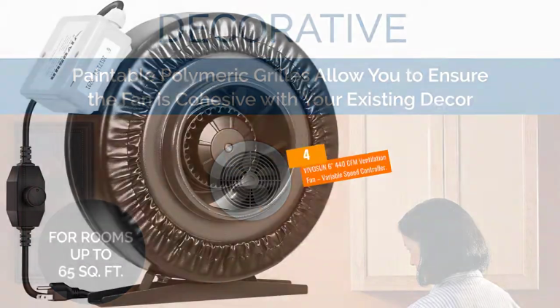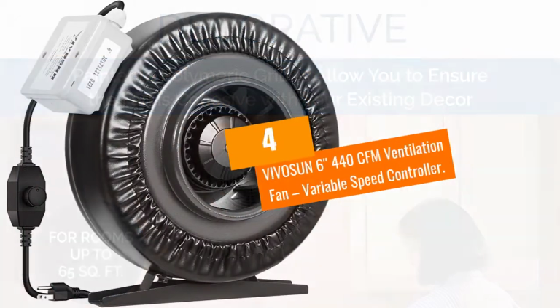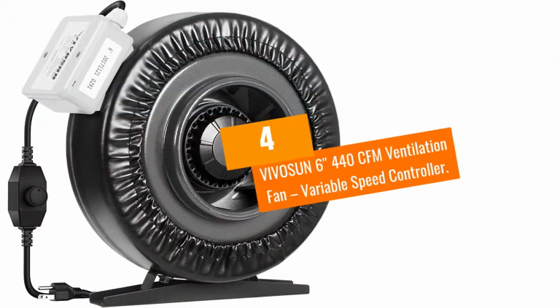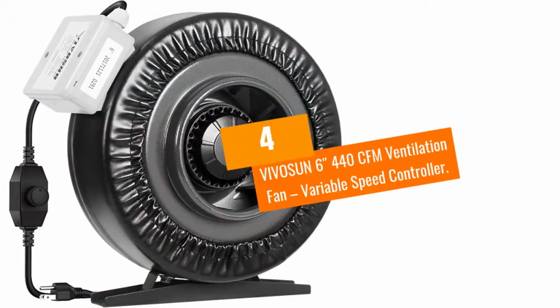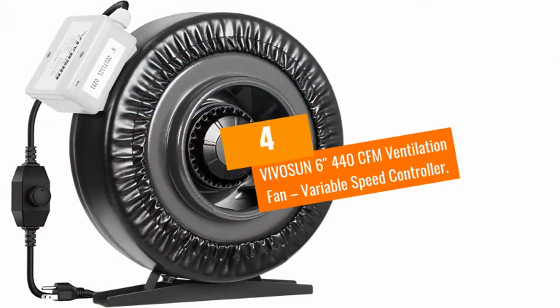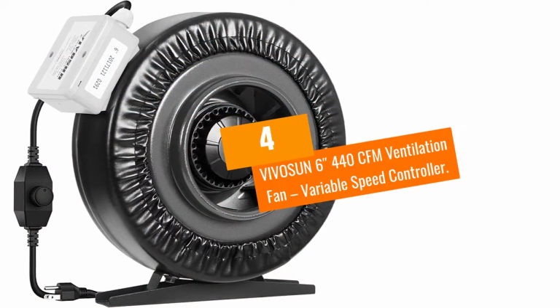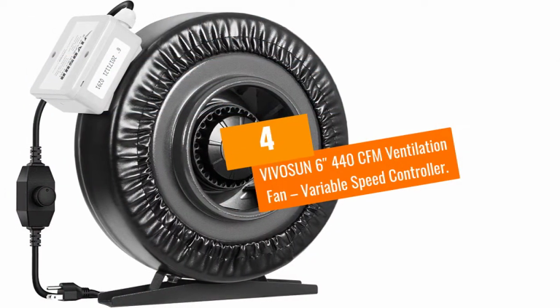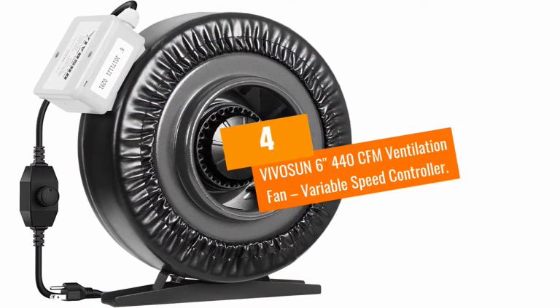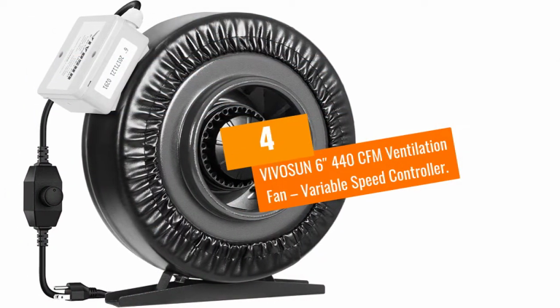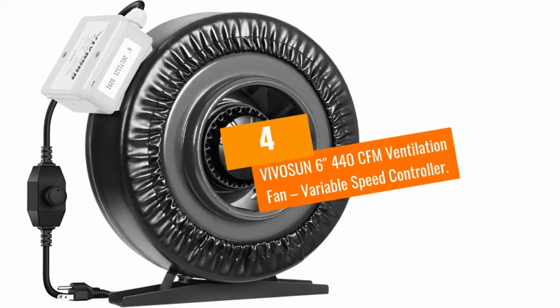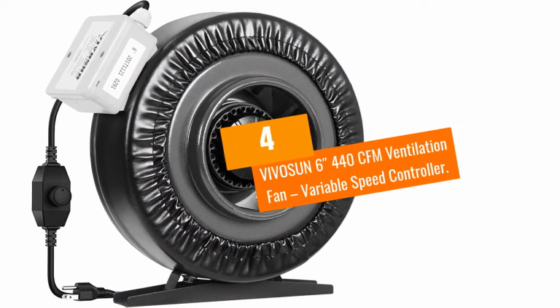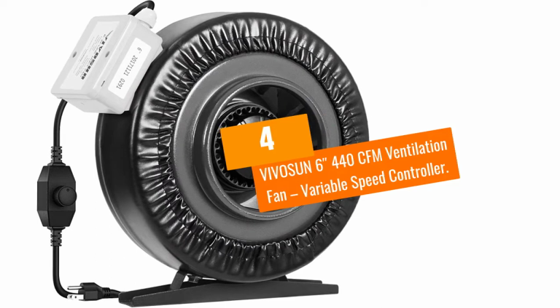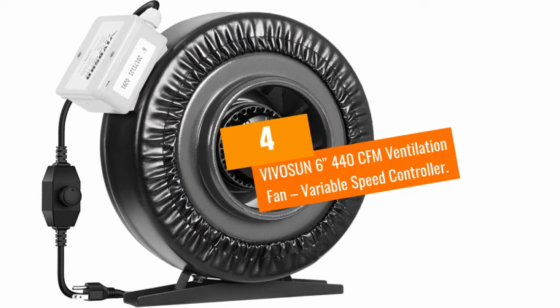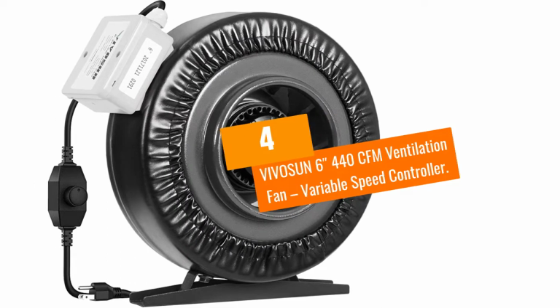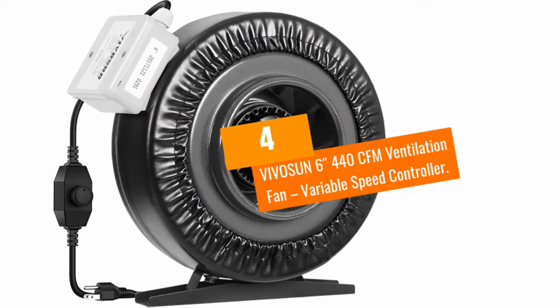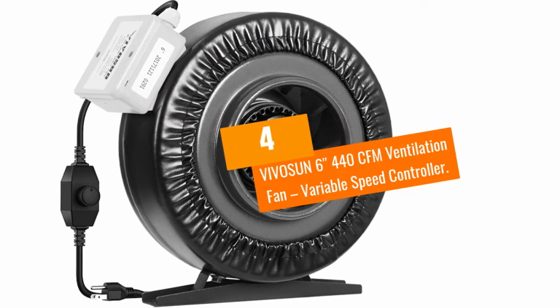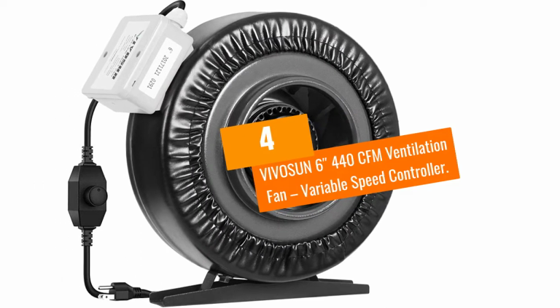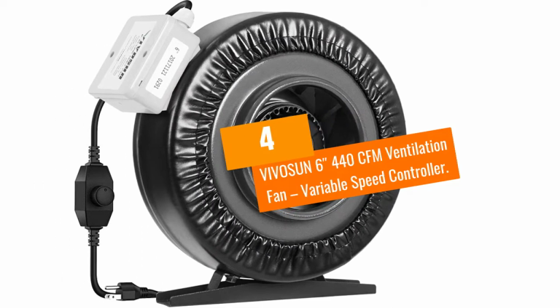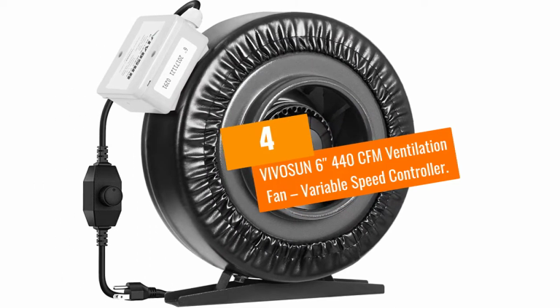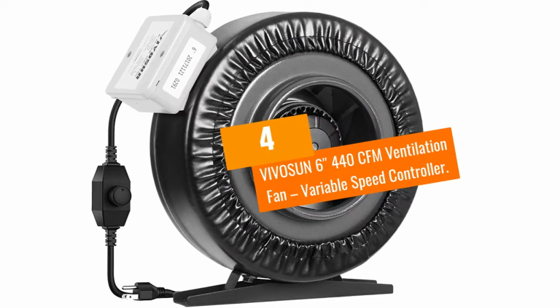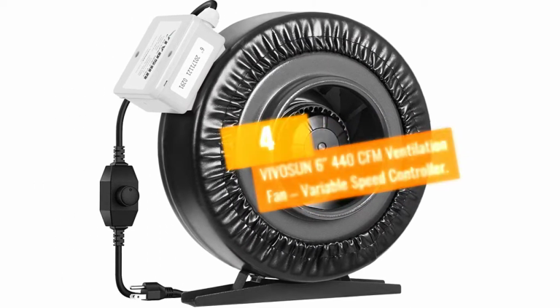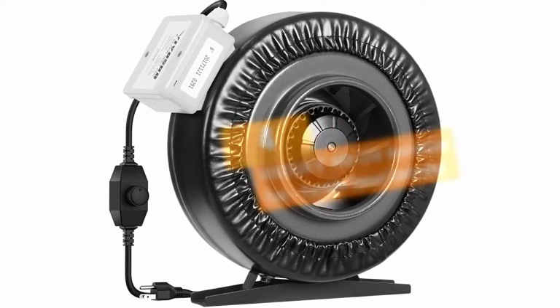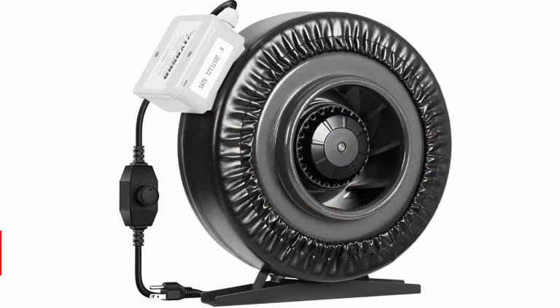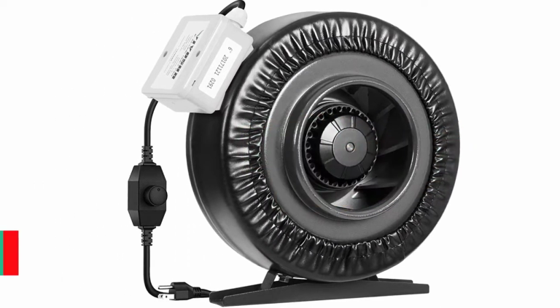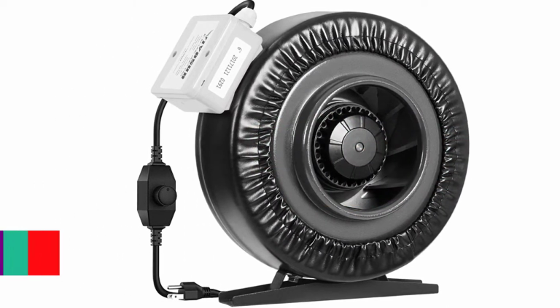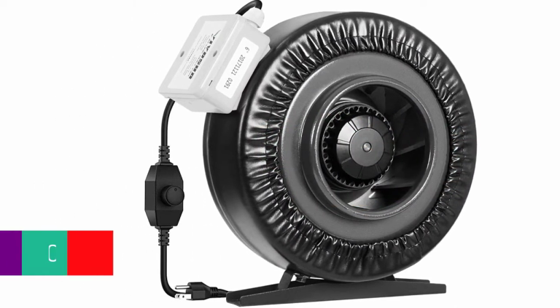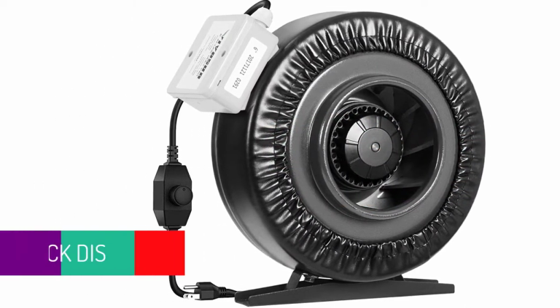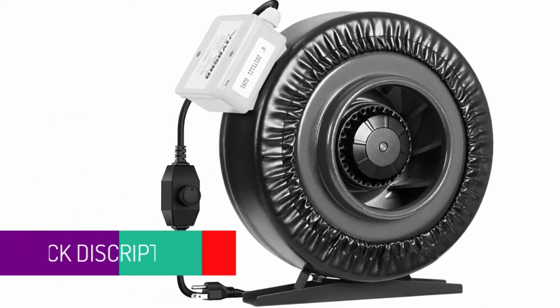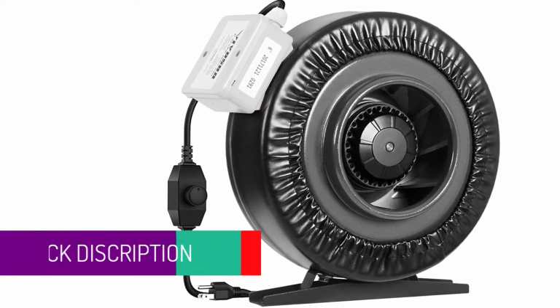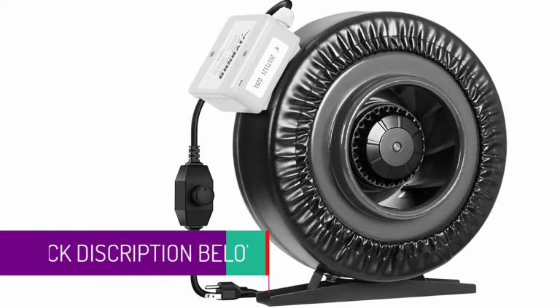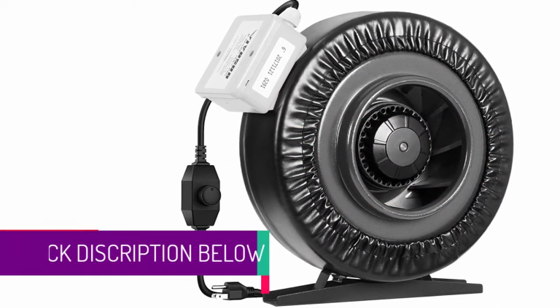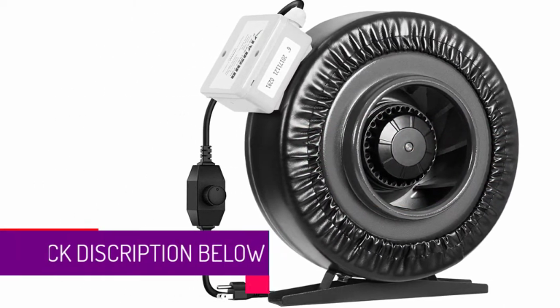At Number 4: the Vivisun 6-Inch 440CFM Ventilation Fan with Variable Speed Controller.